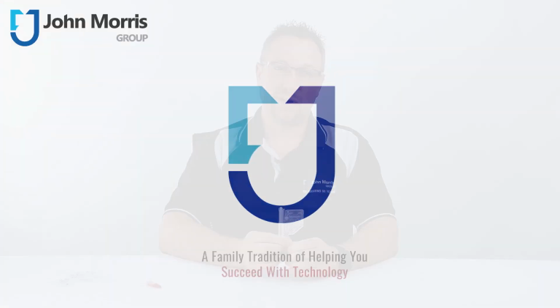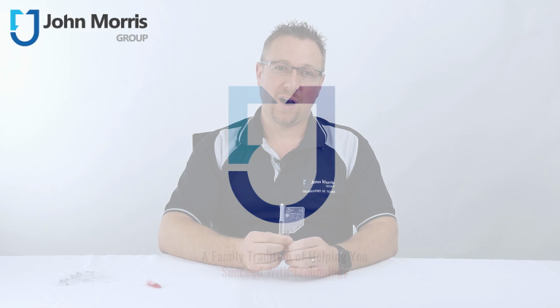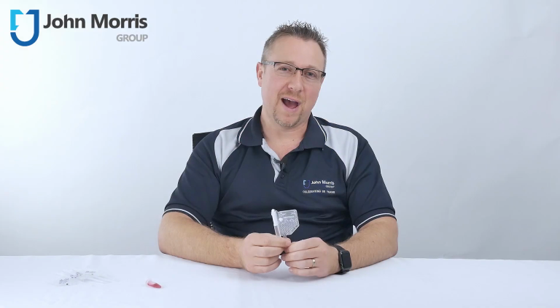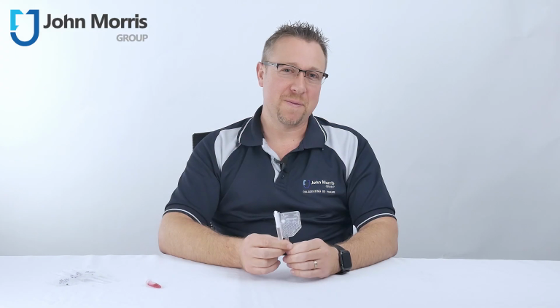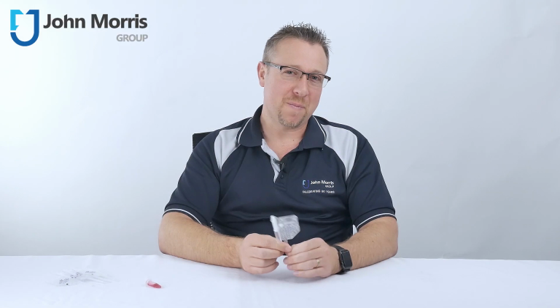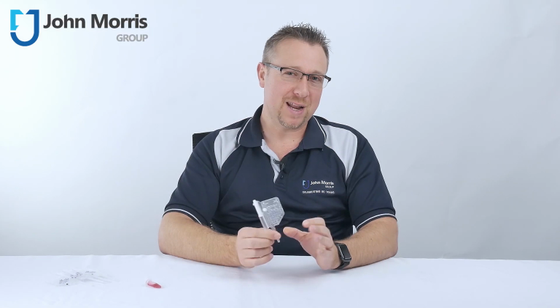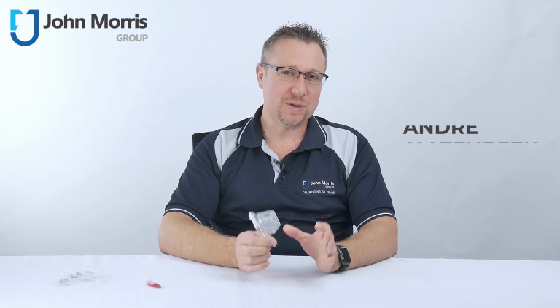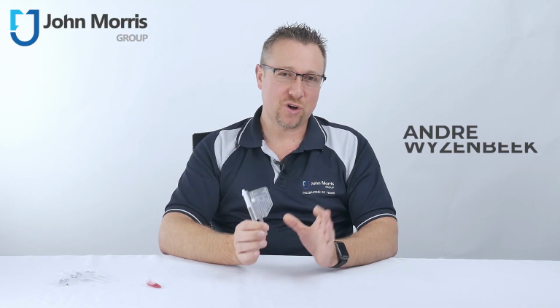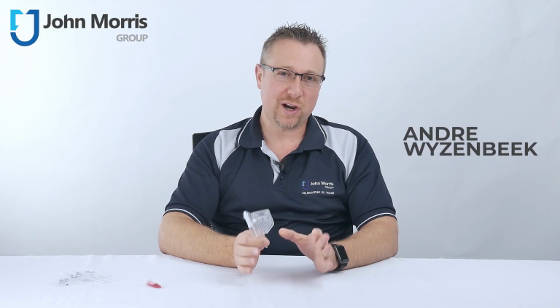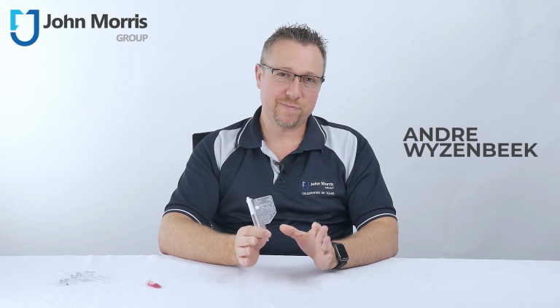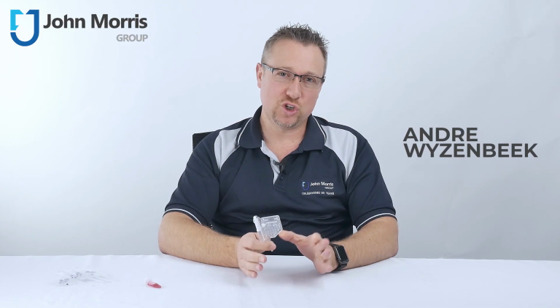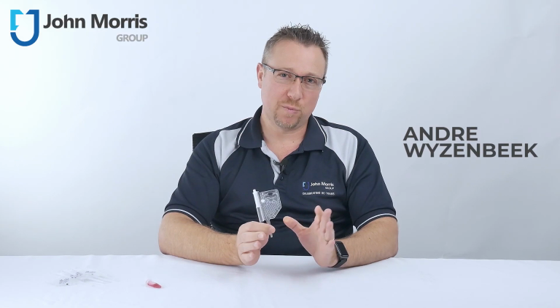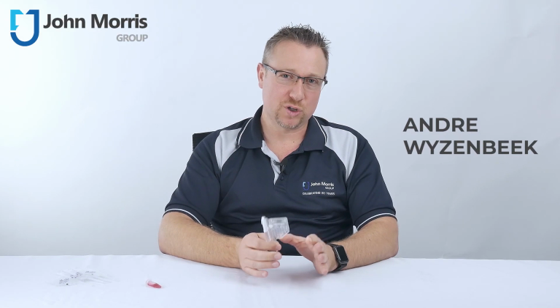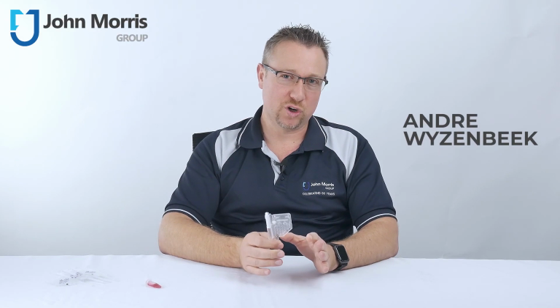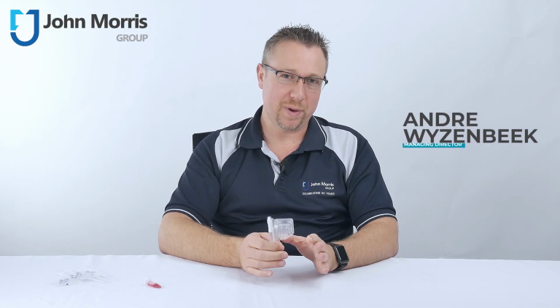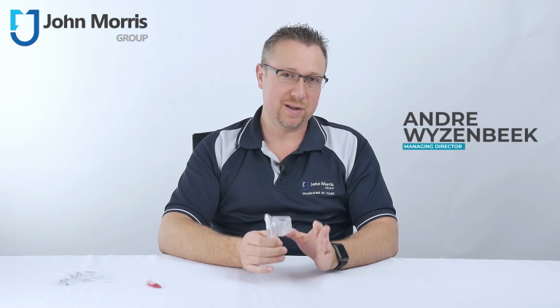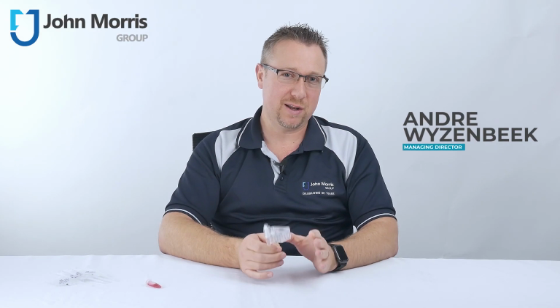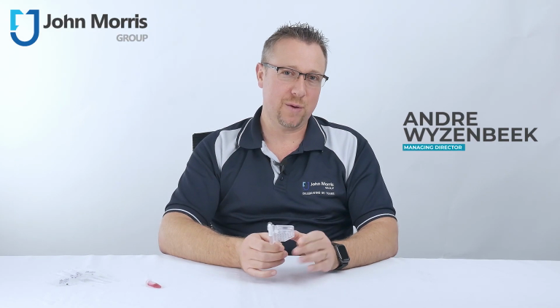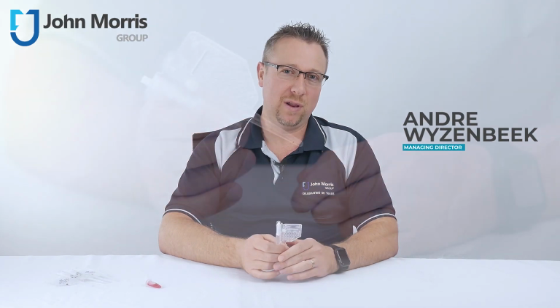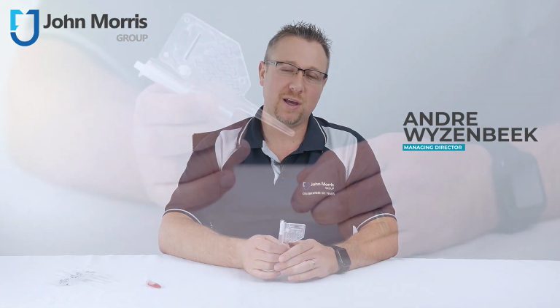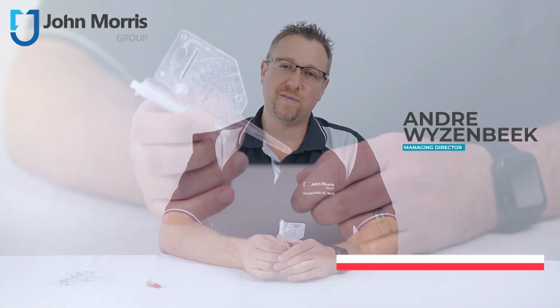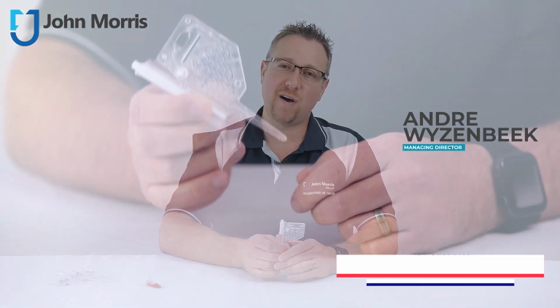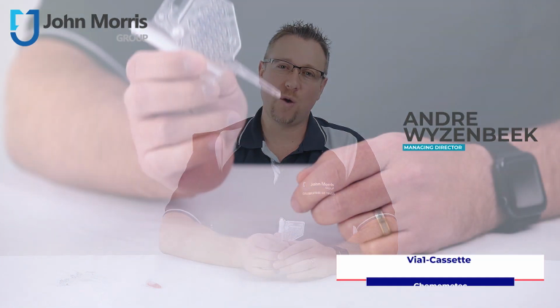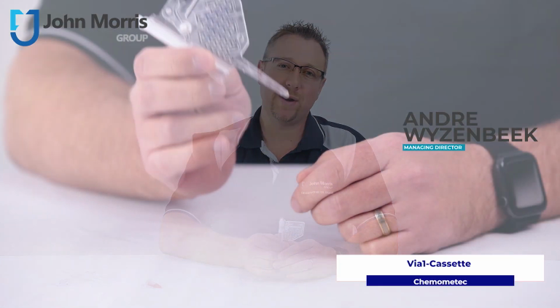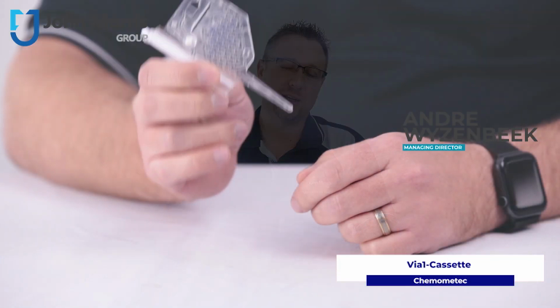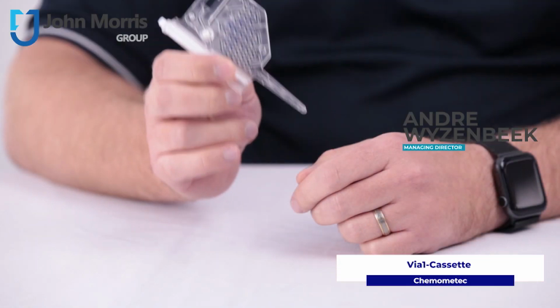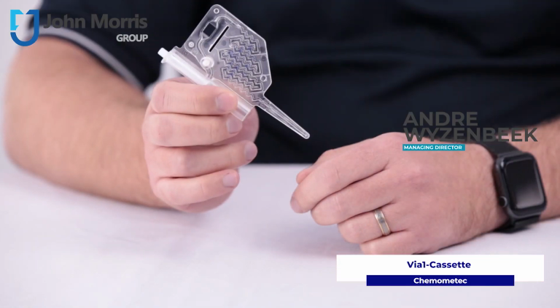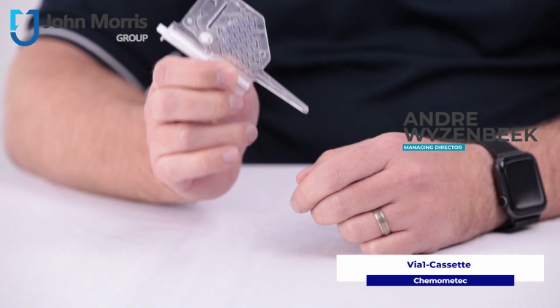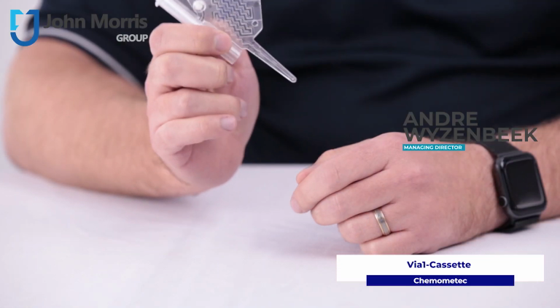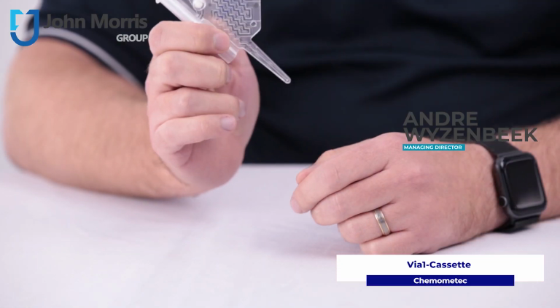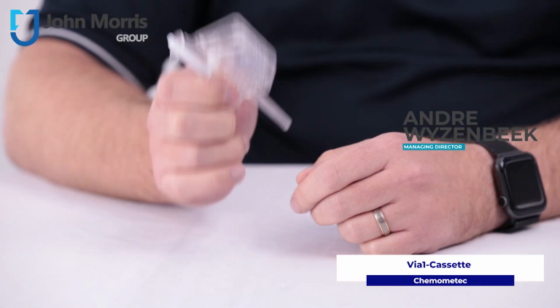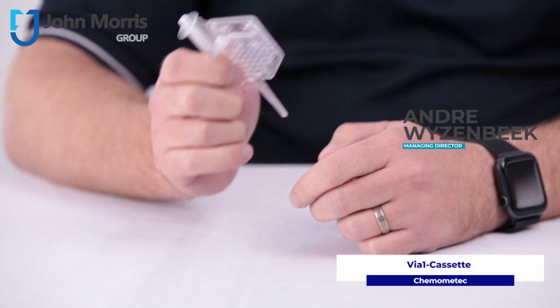Hi, my name is Andre from the John Morris Group, and today we're looking at the Viya 1 cassette from Chemimedic.